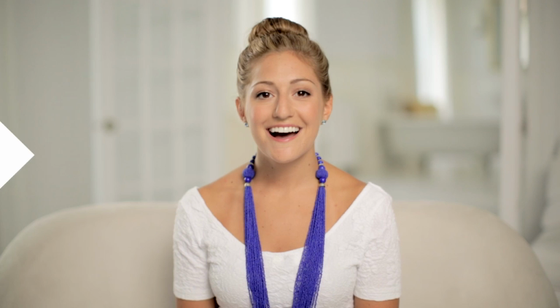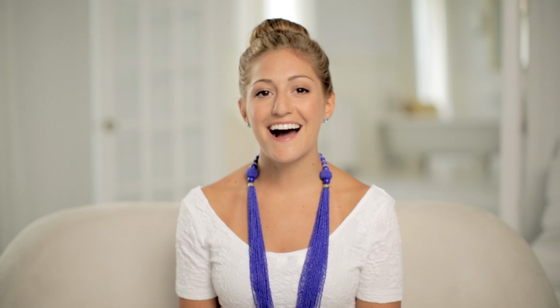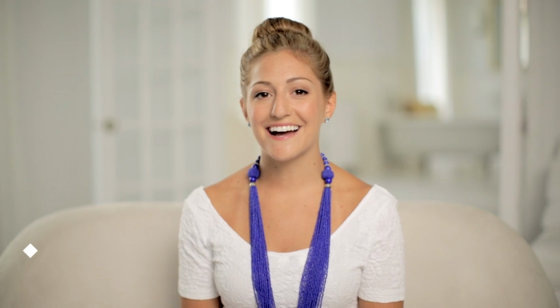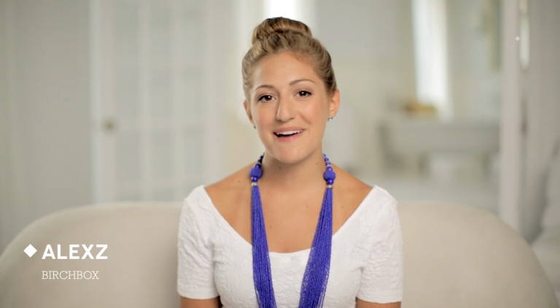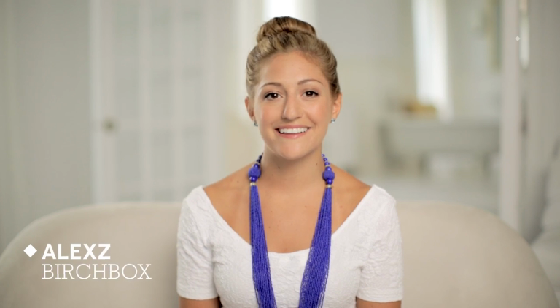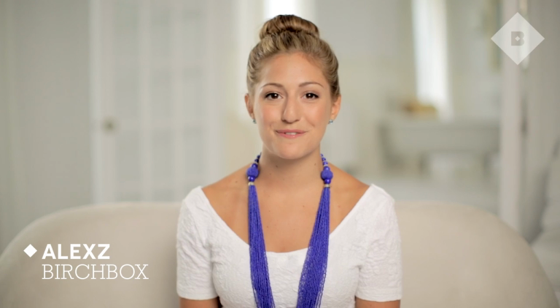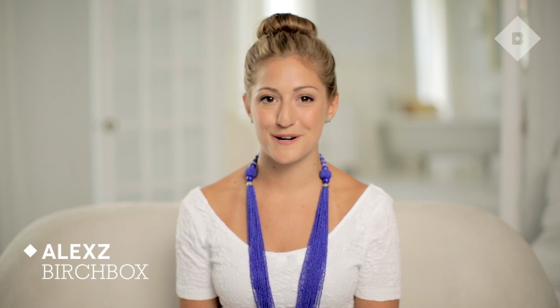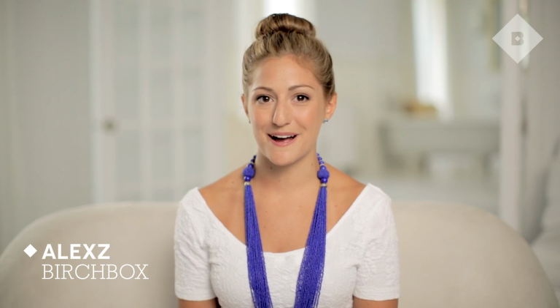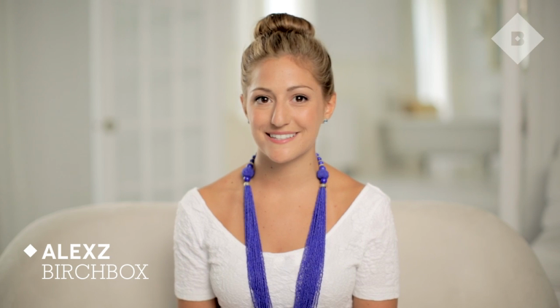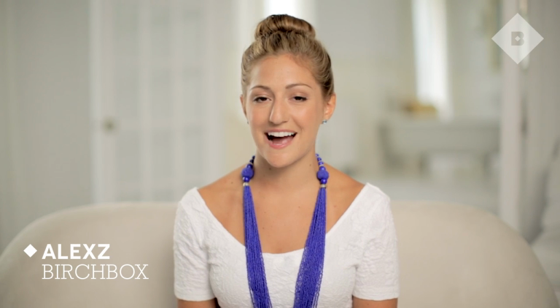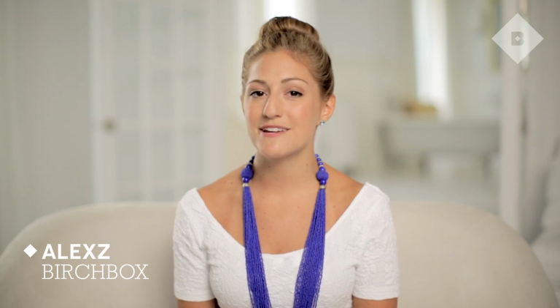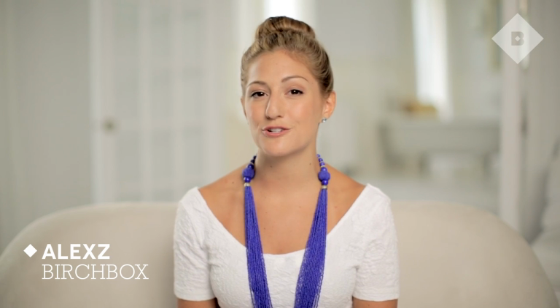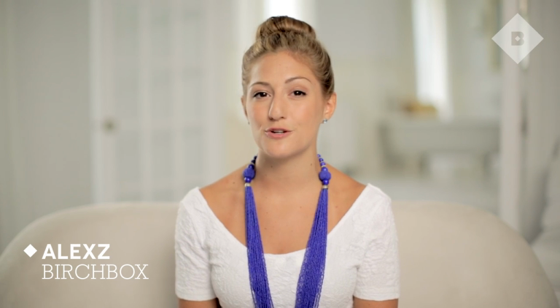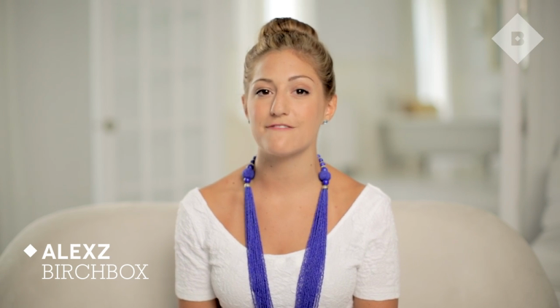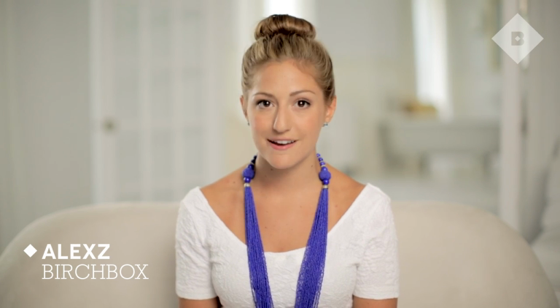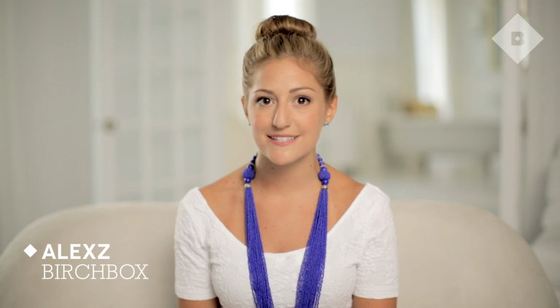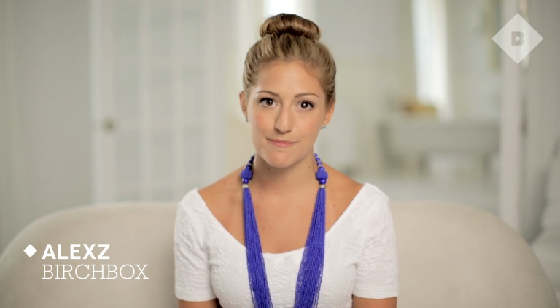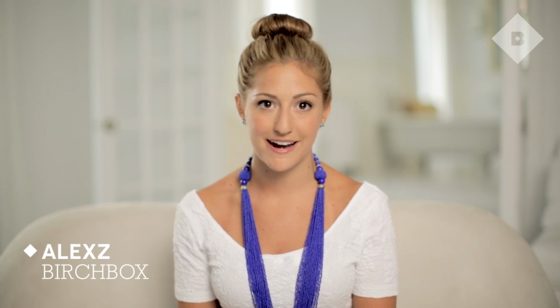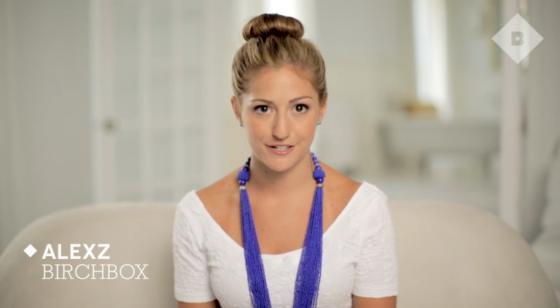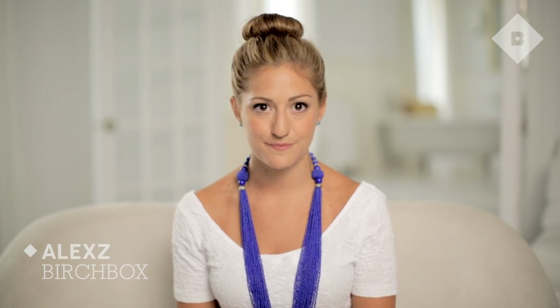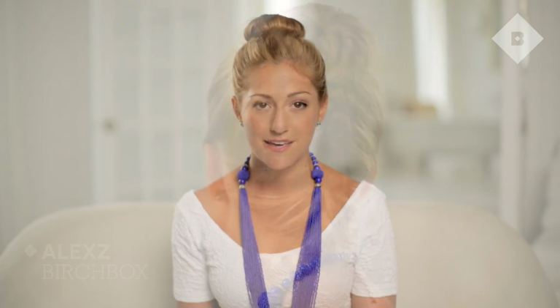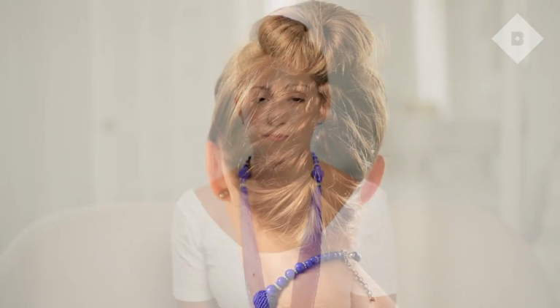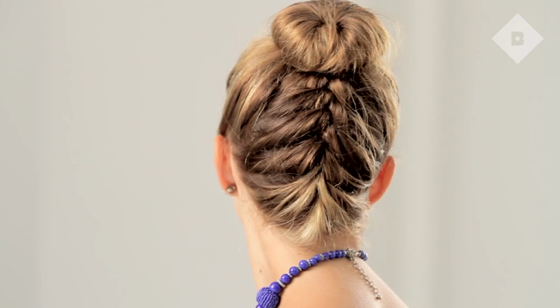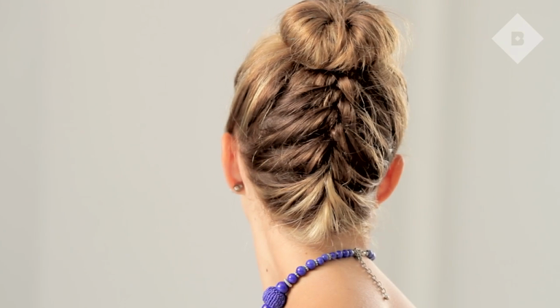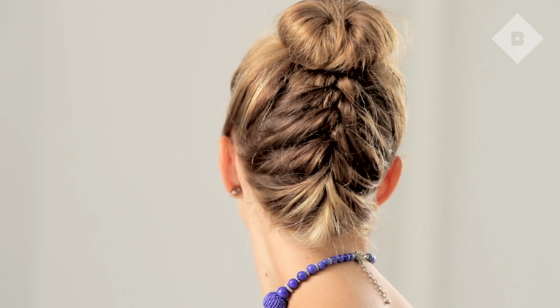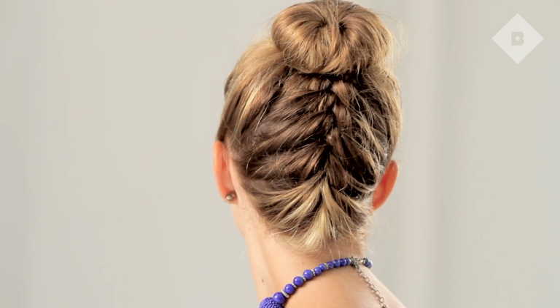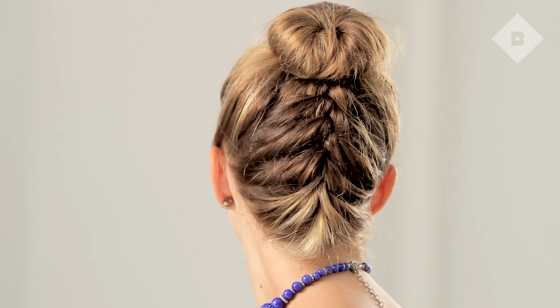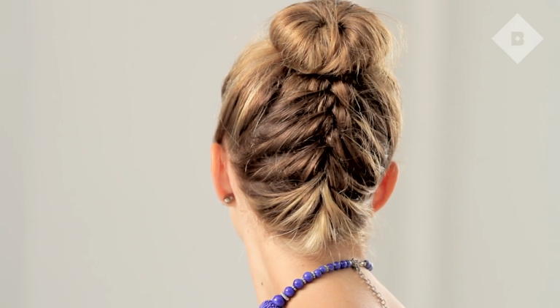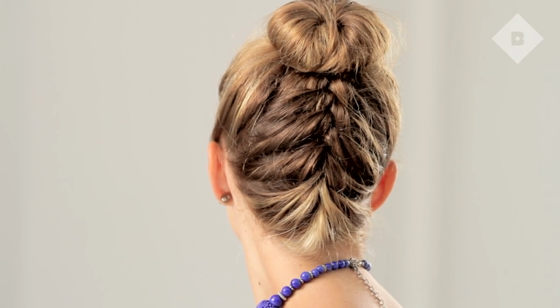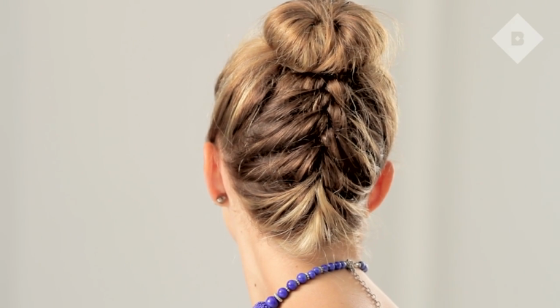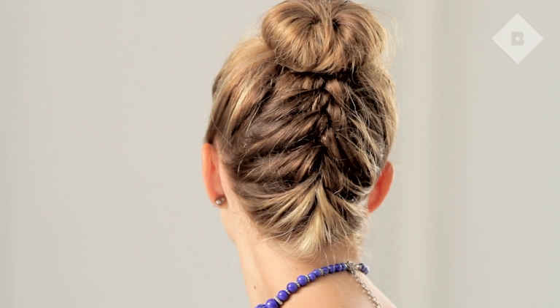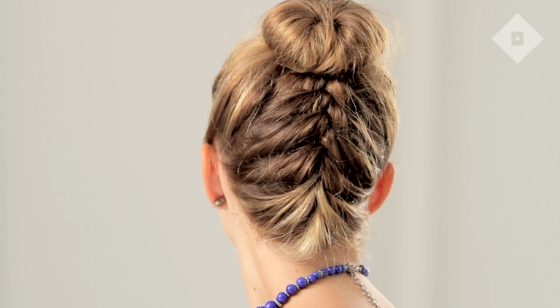Hi, I'm Alex from Birchbox. I'm here to show you my favorite summer hairdo. We at Birchbox call it the brunch bun.